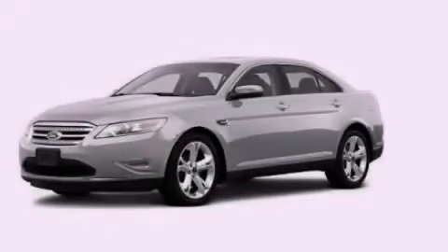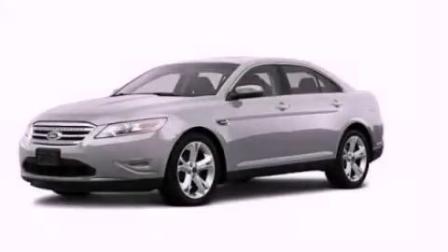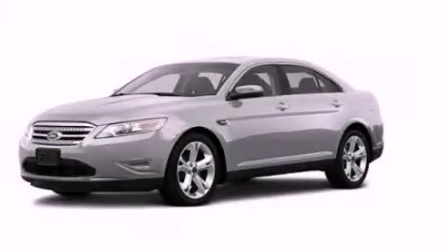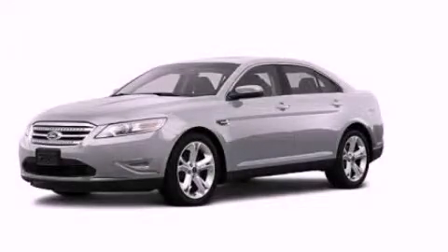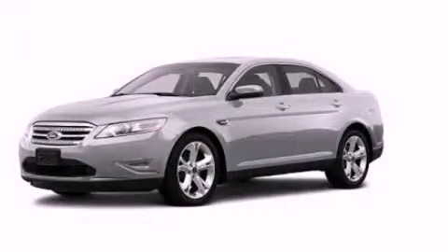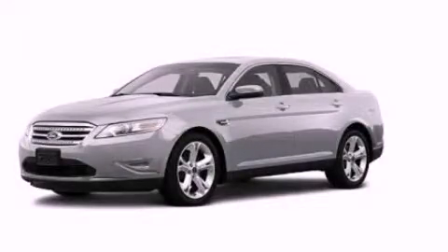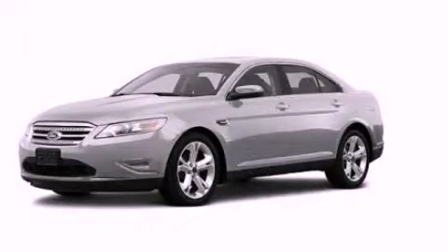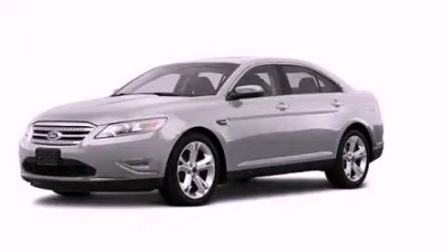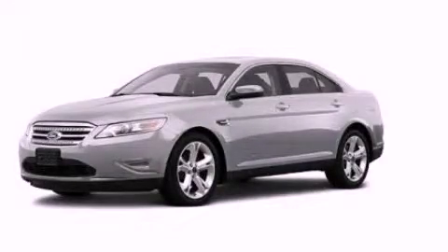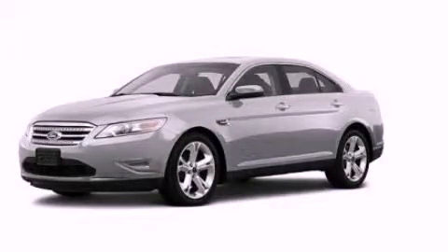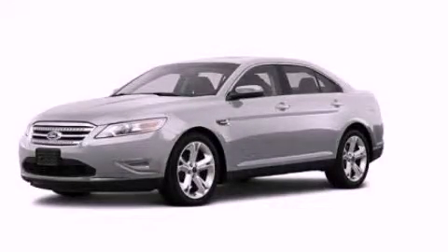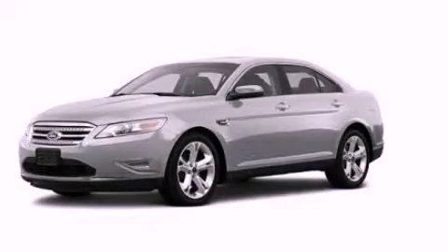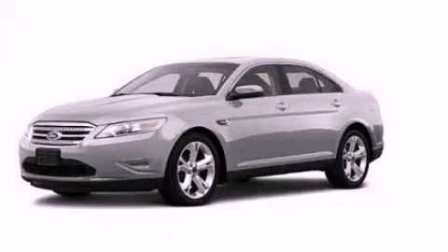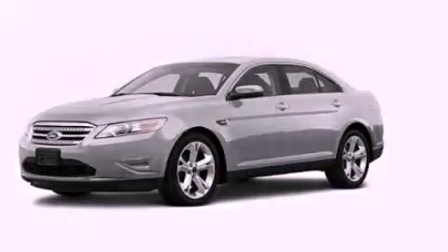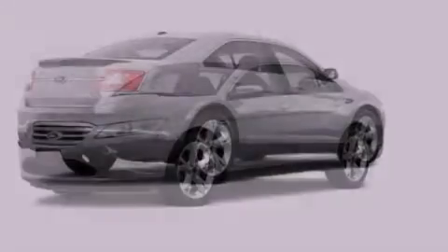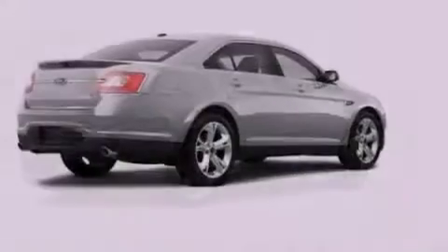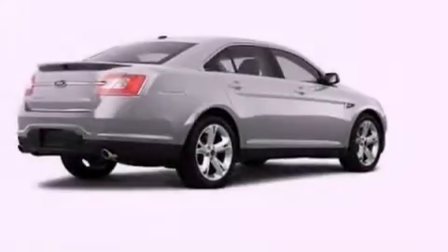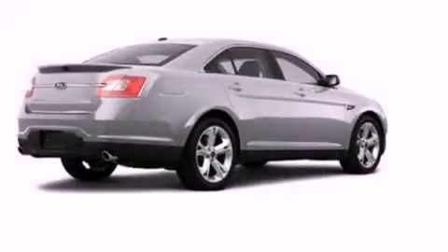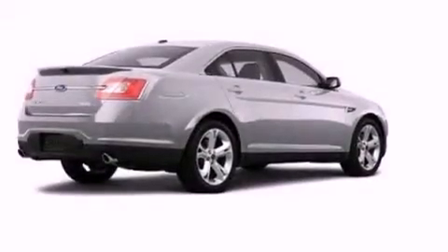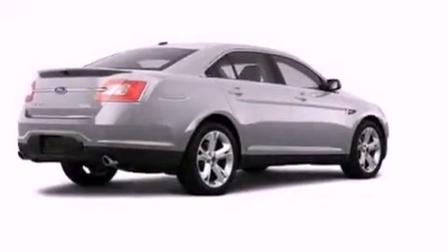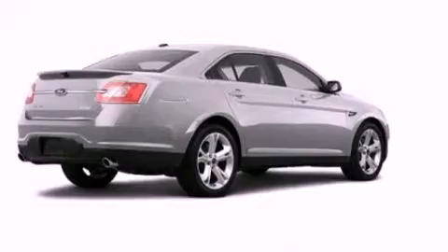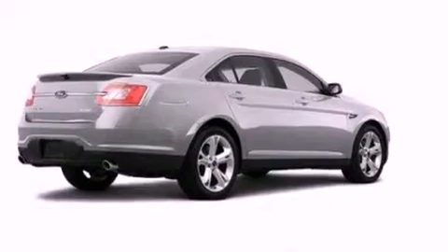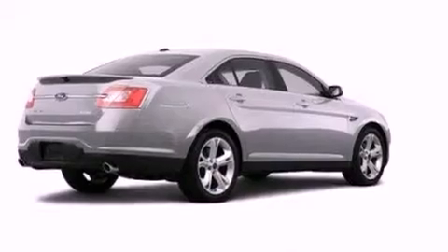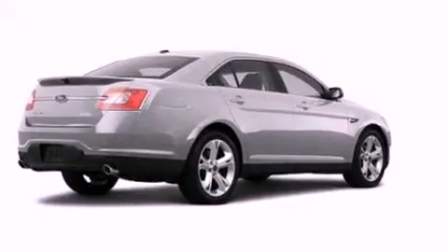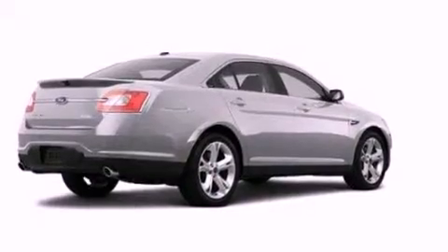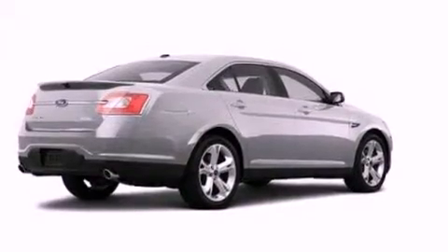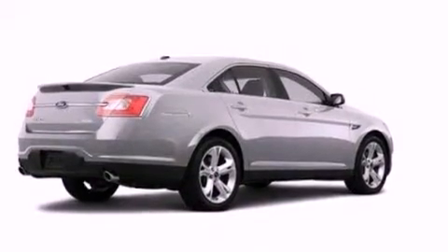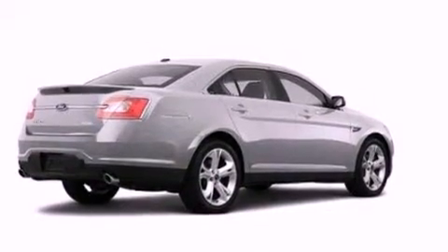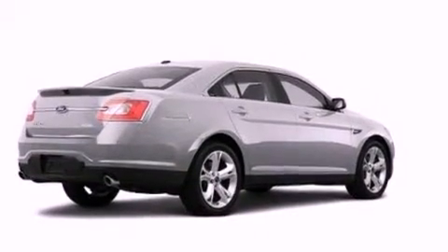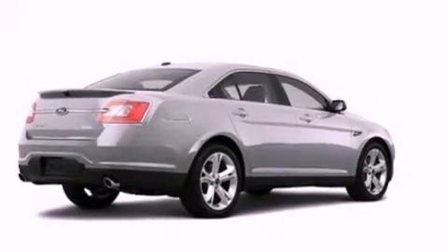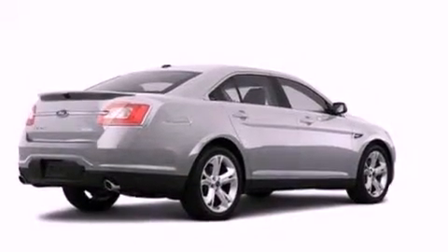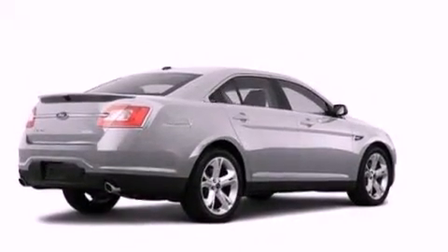This is a 2012 Ford Taurus. It has a 3.5 liter 6-cylinder engine and an automatic transmission.